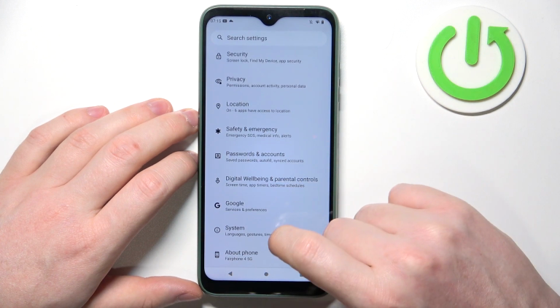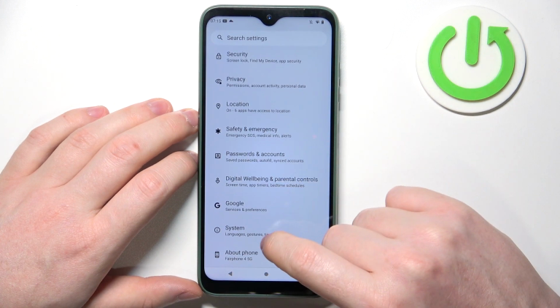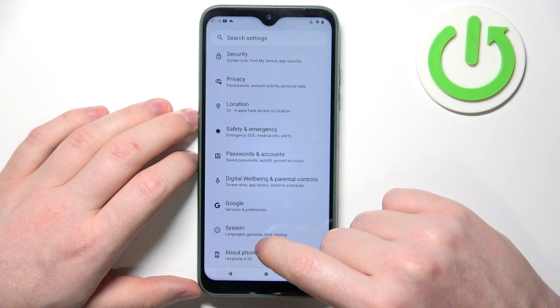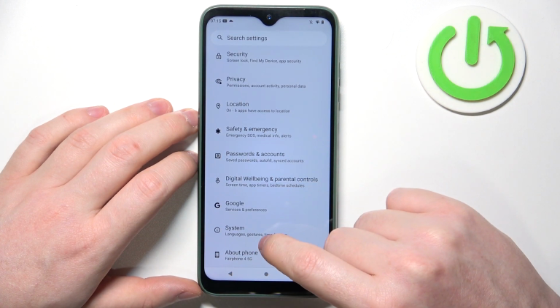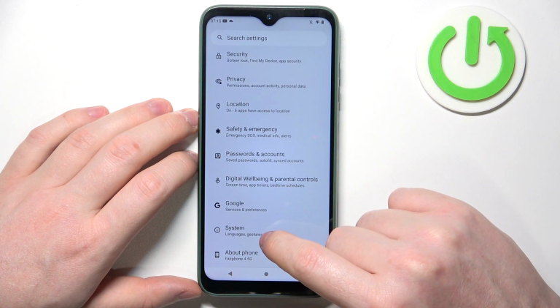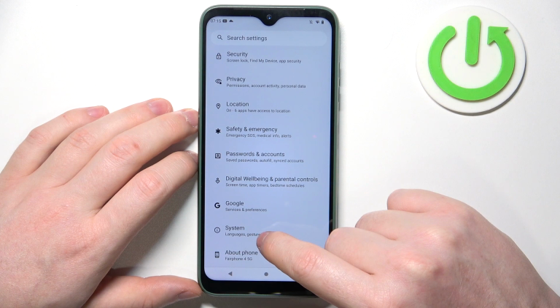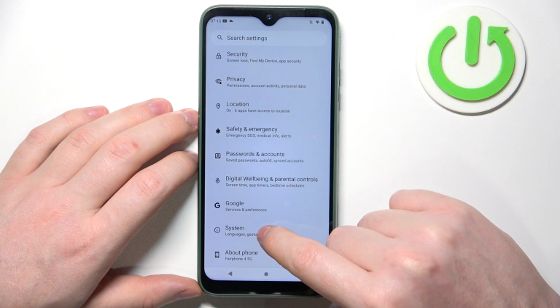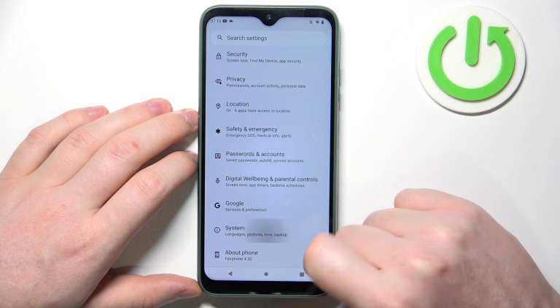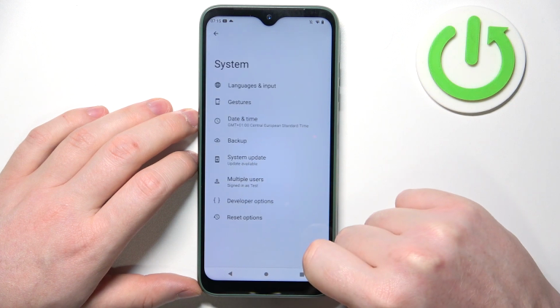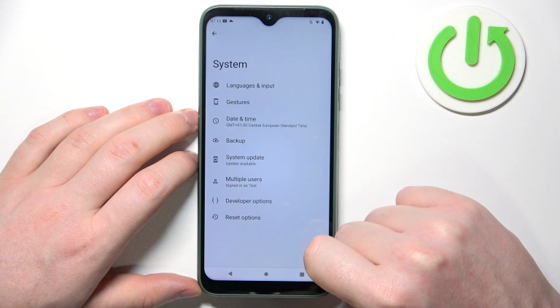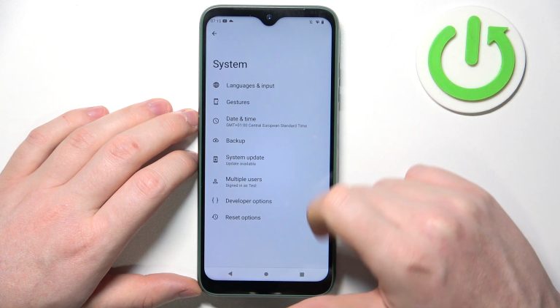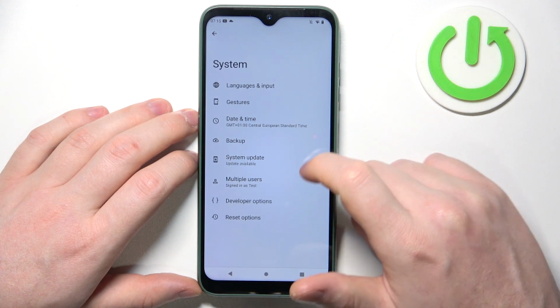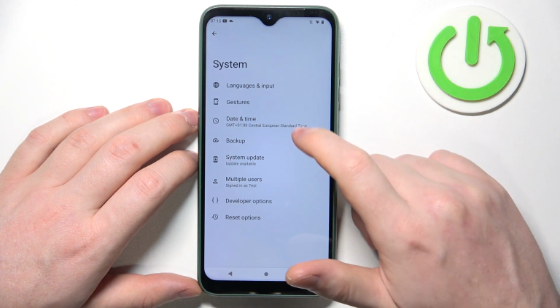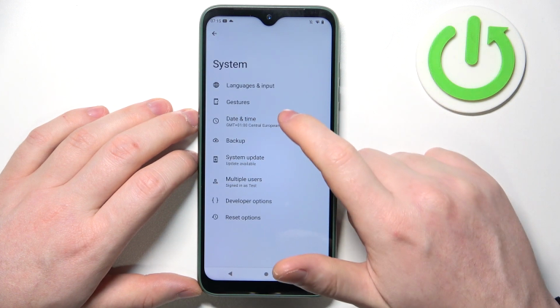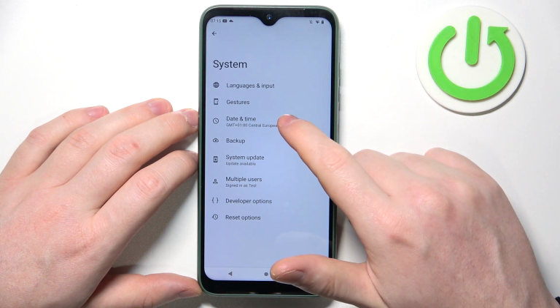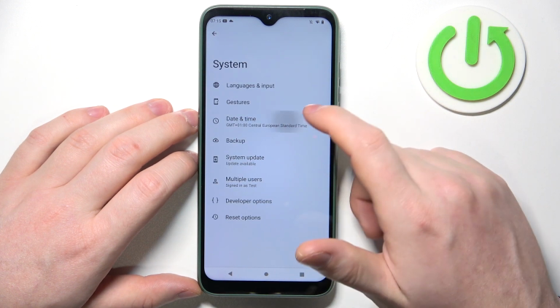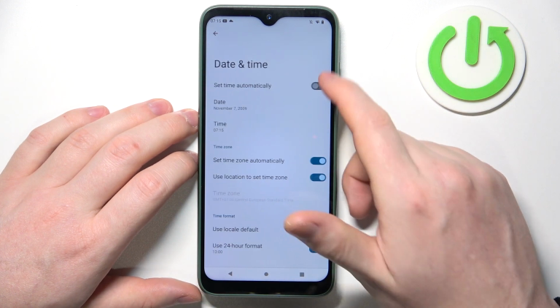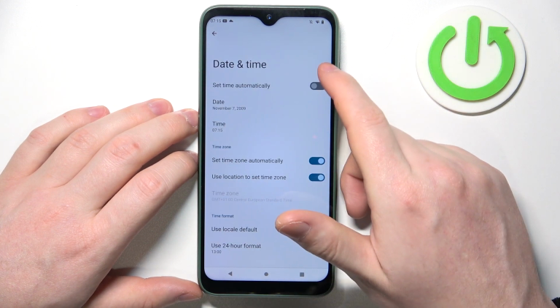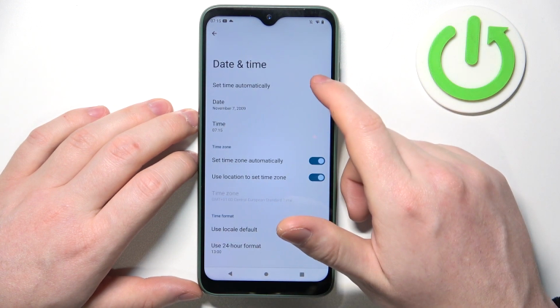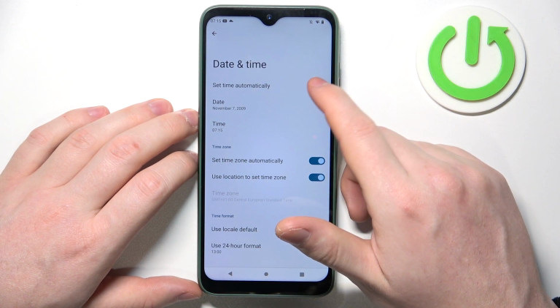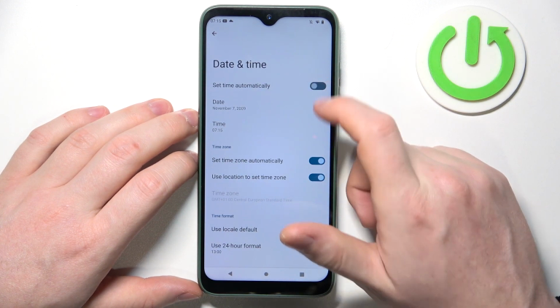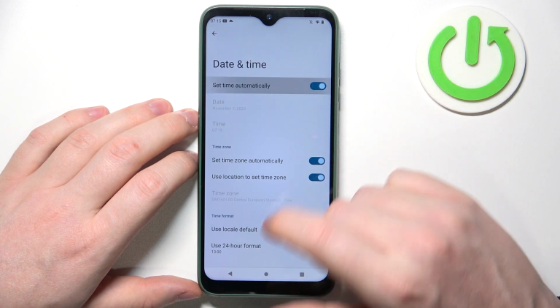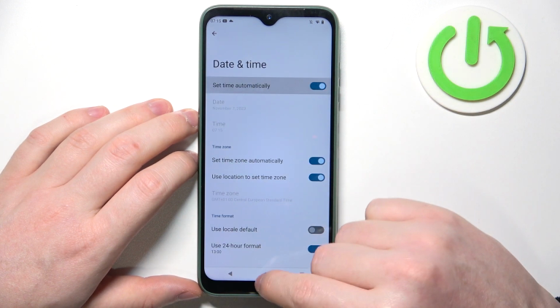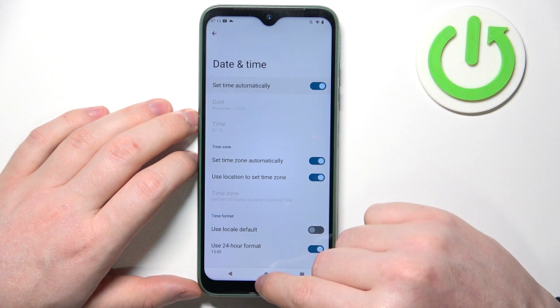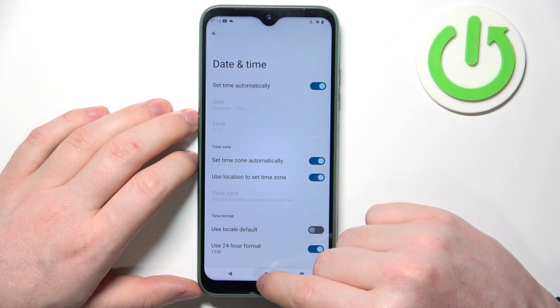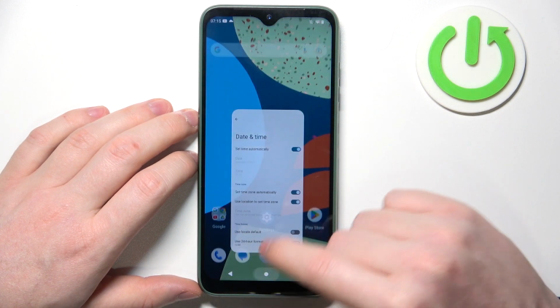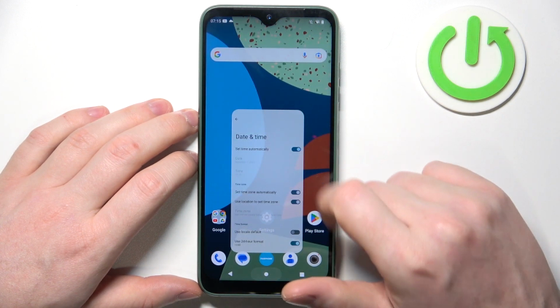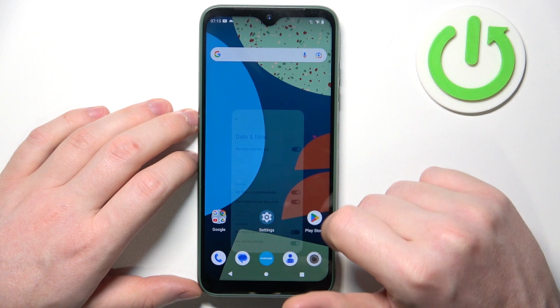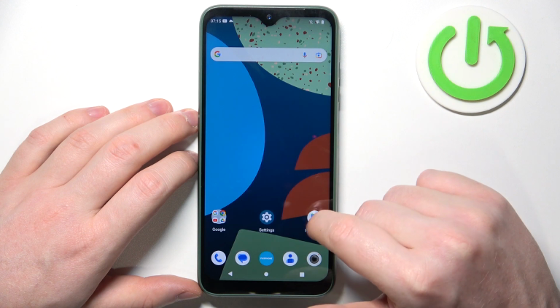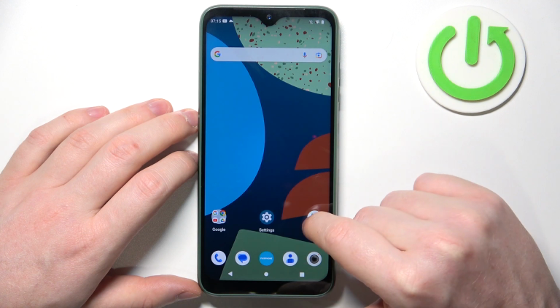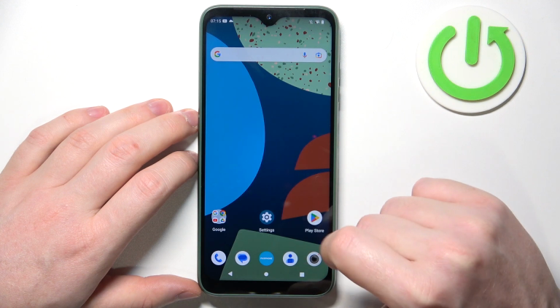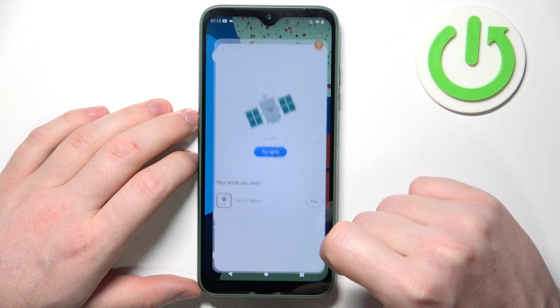Find System, enter Date and Time, and activate Set Time Automatically.